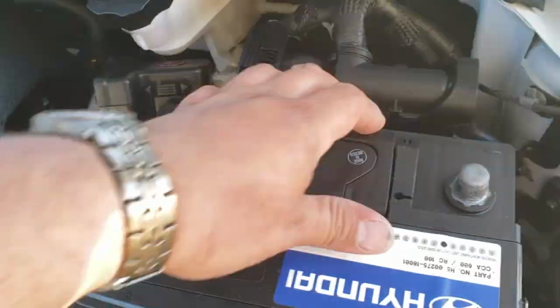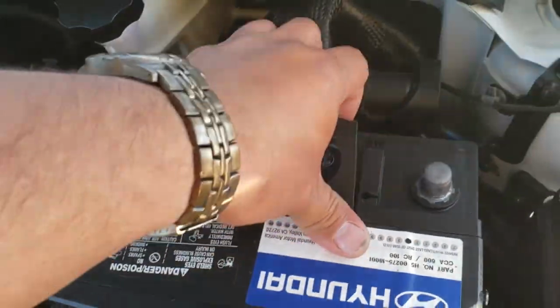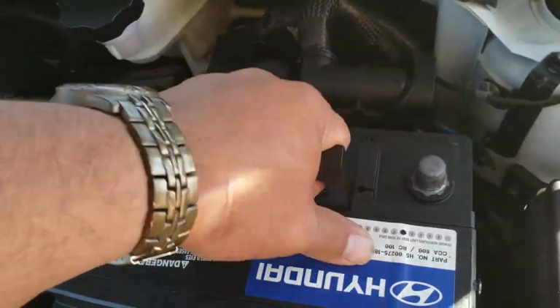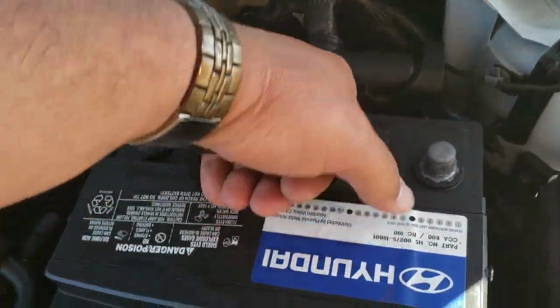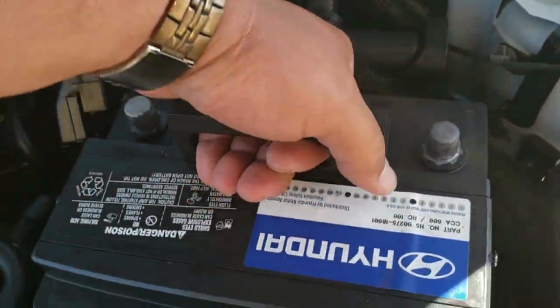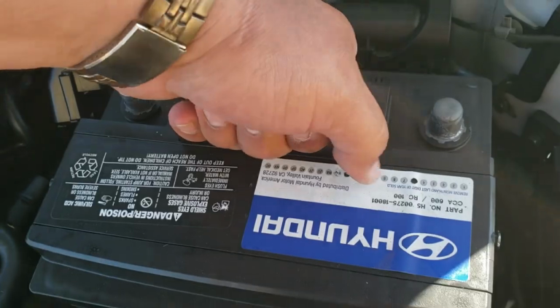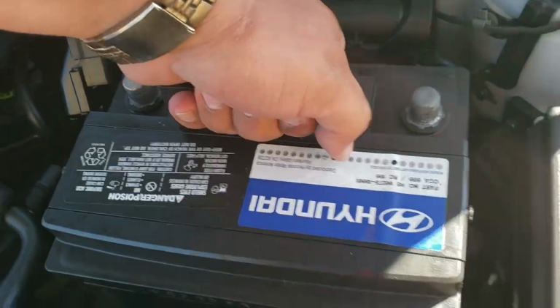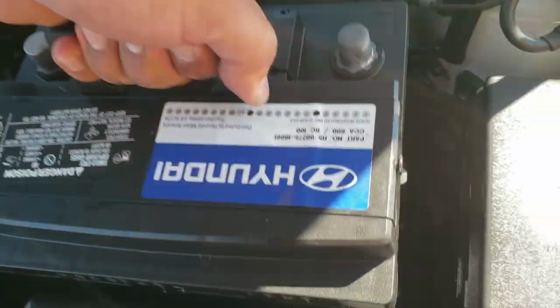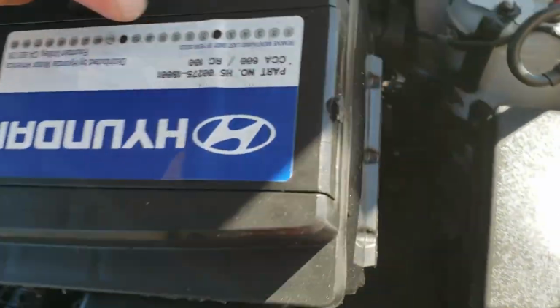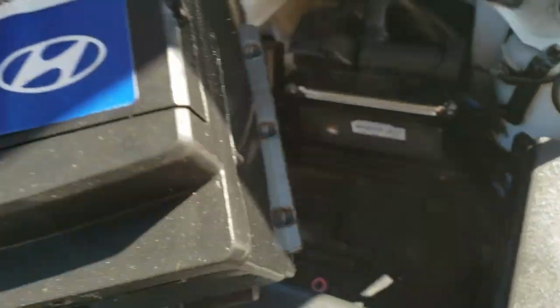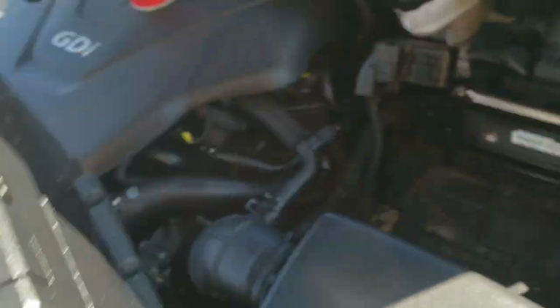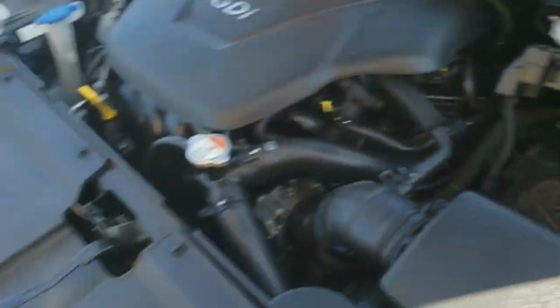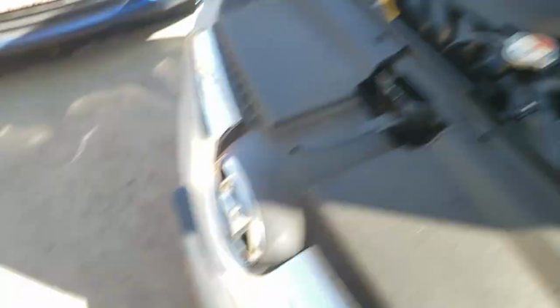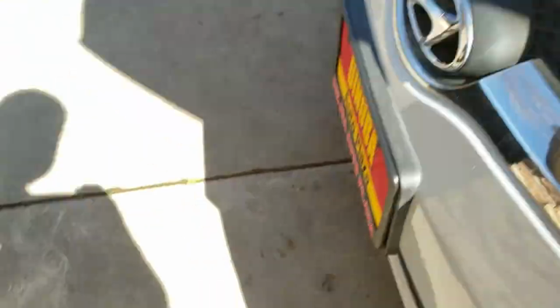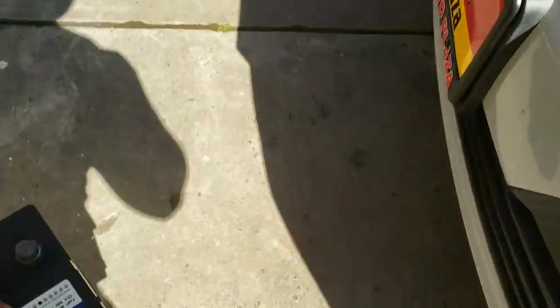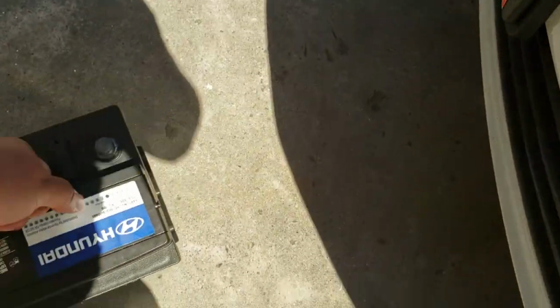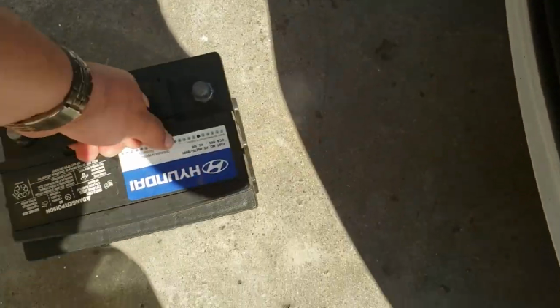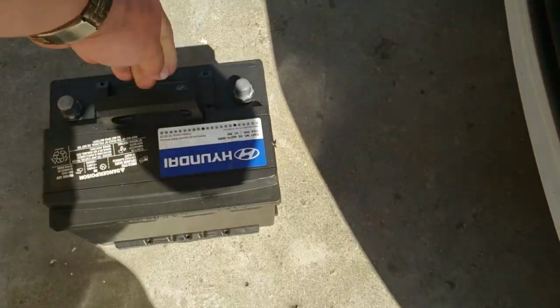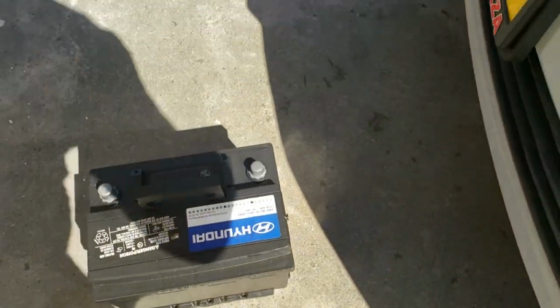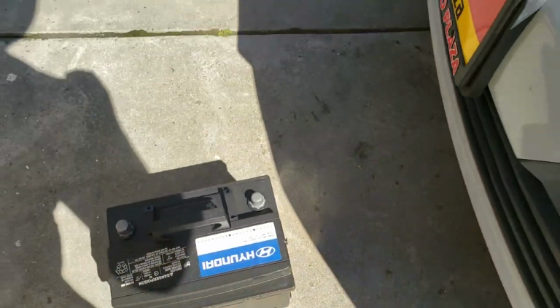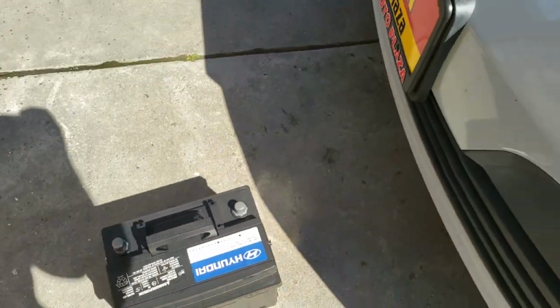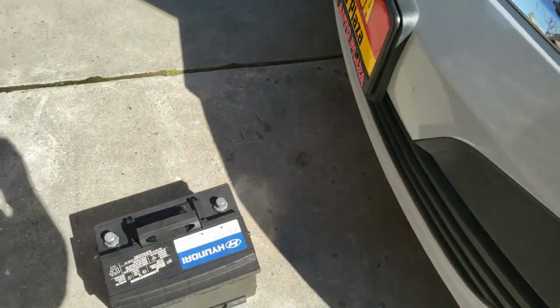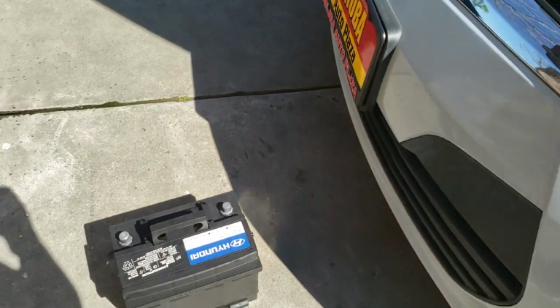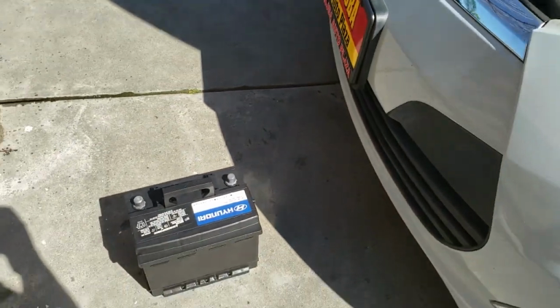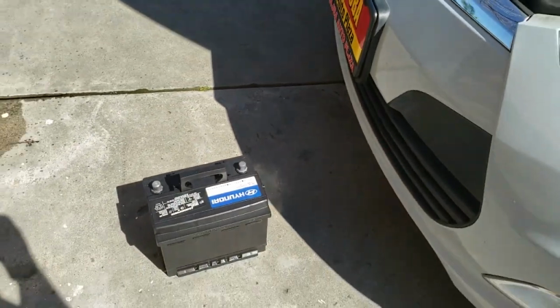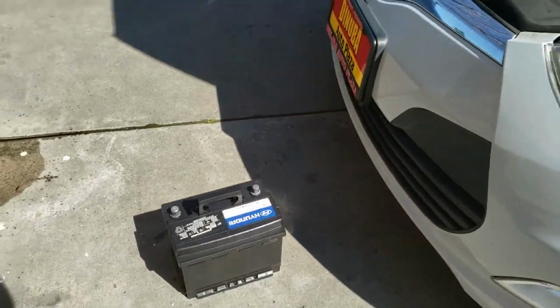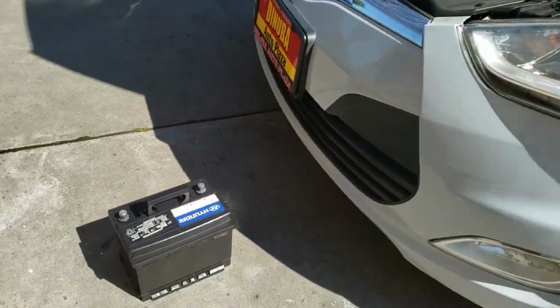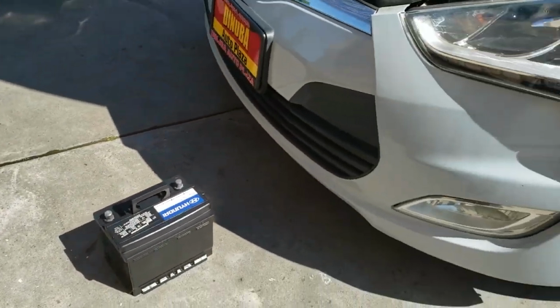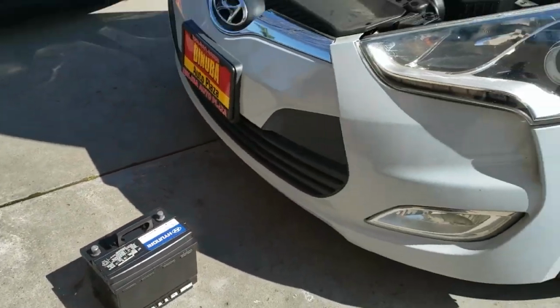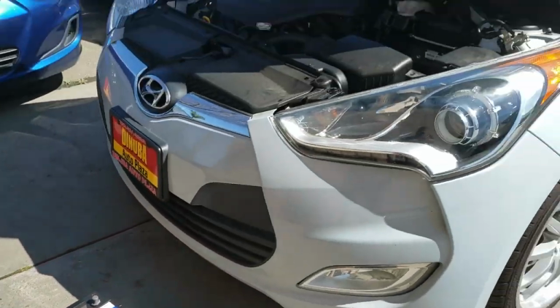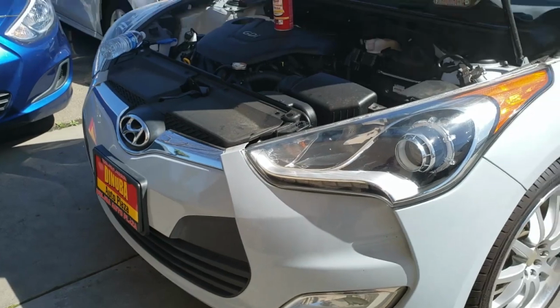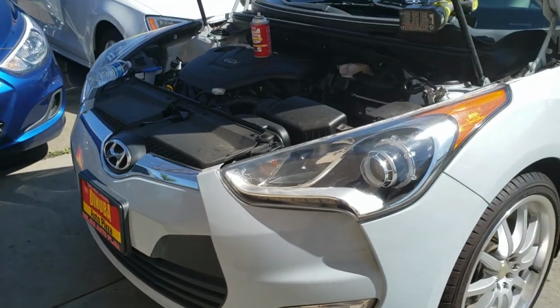Next thing we're going to do is remove the battery. There it is. And that's how you remove a battery on a 2014 Hyundai Veloster.